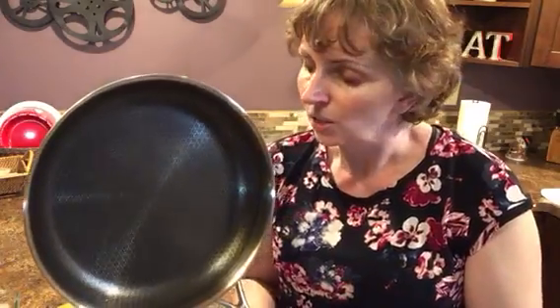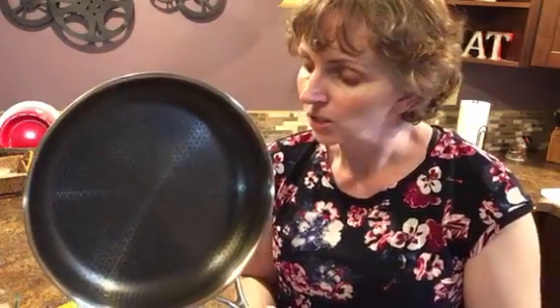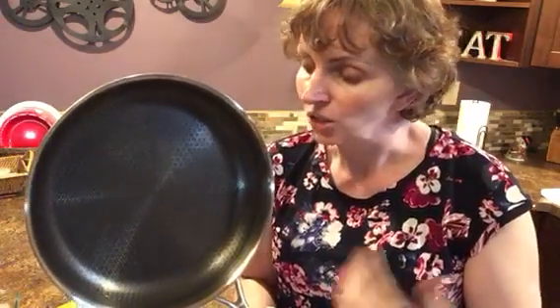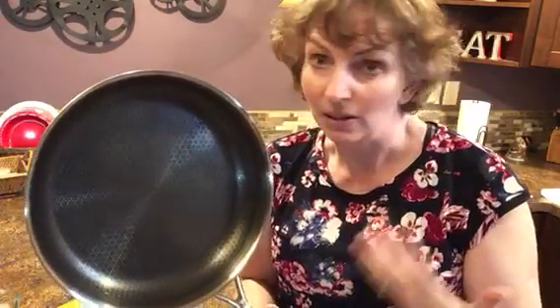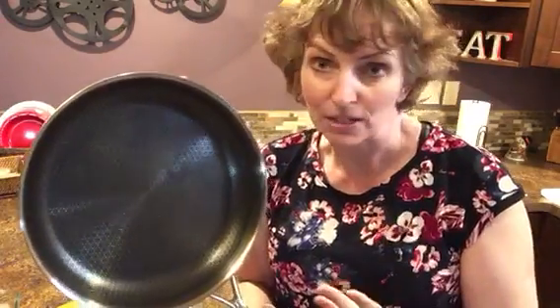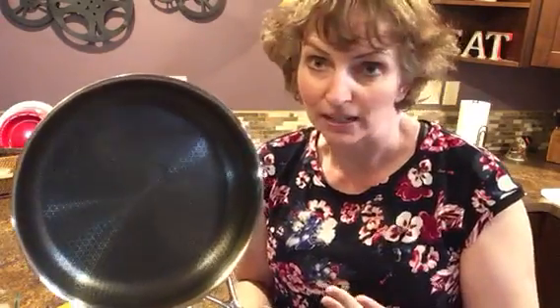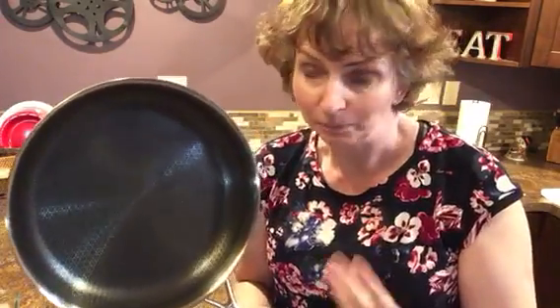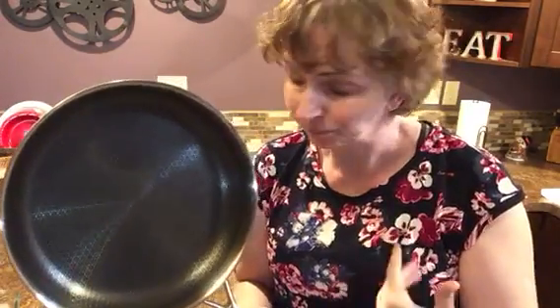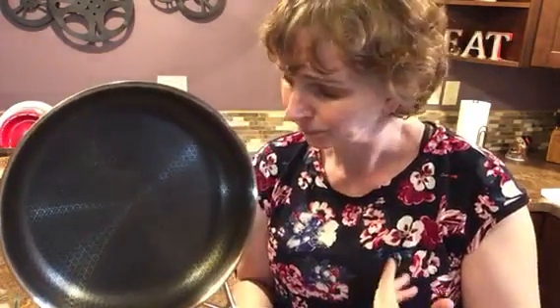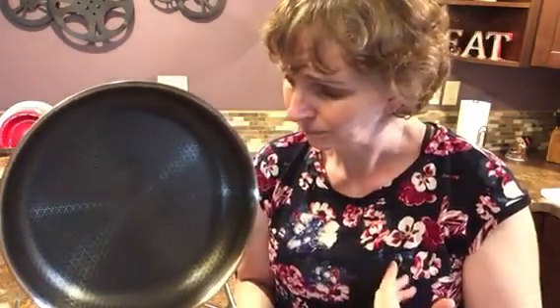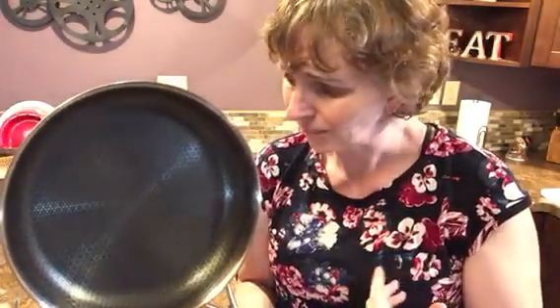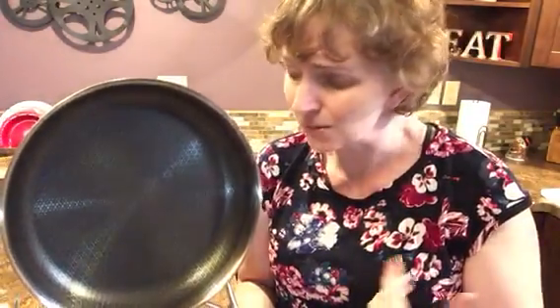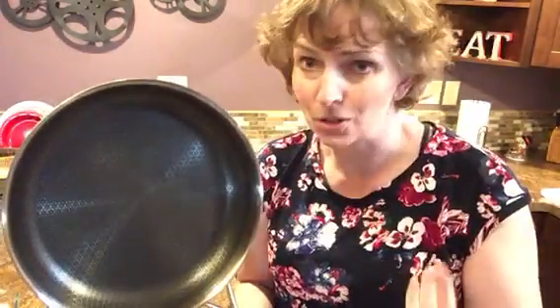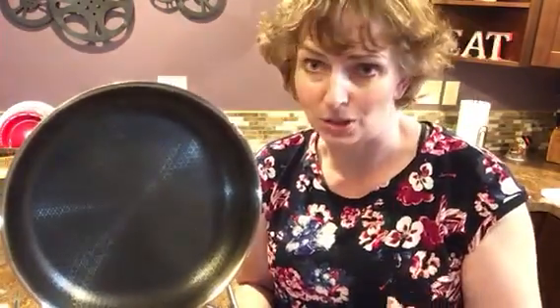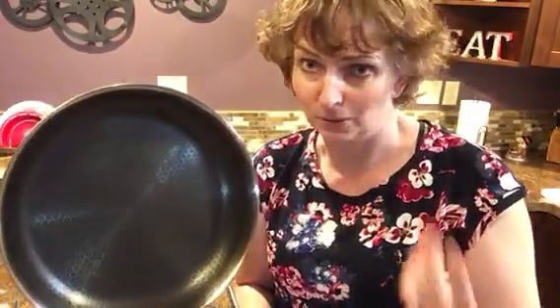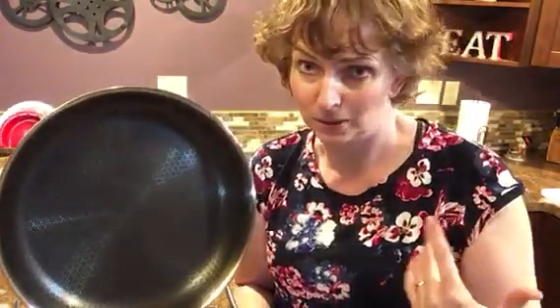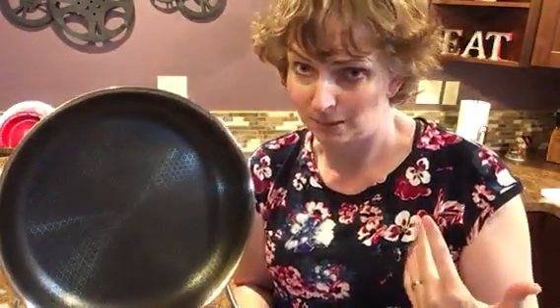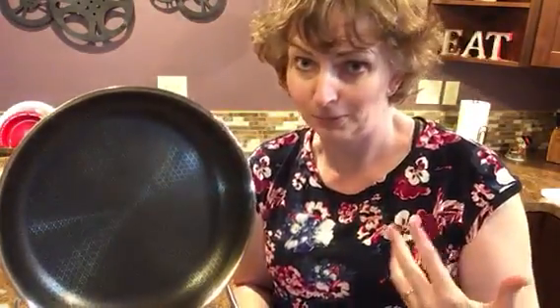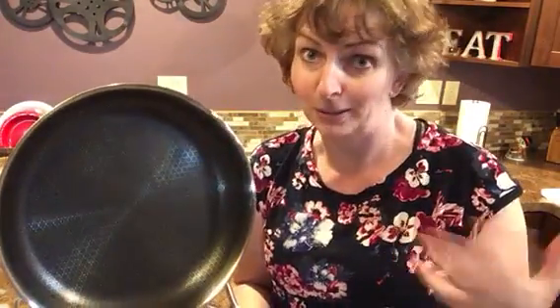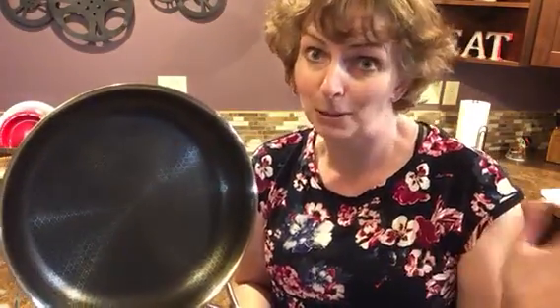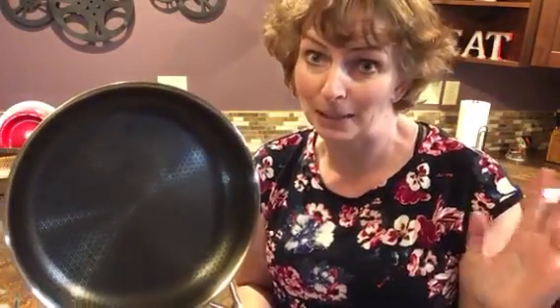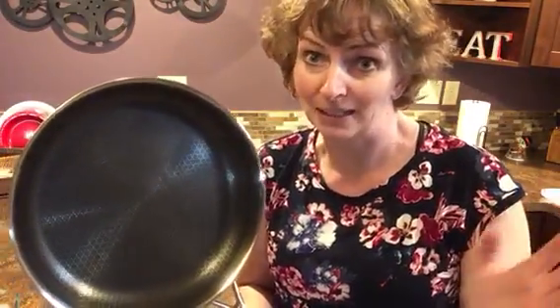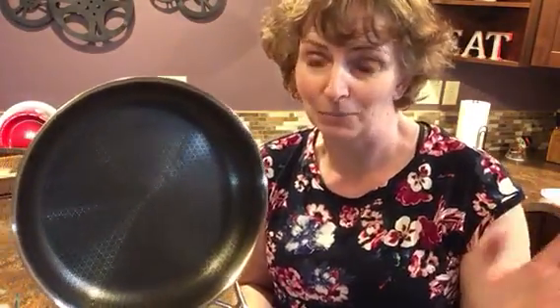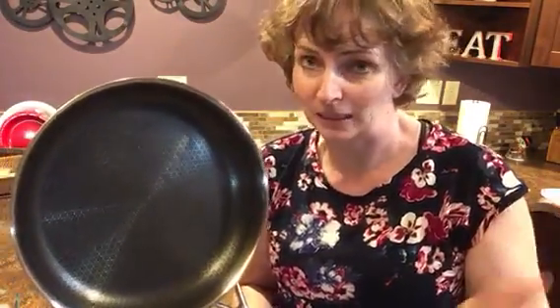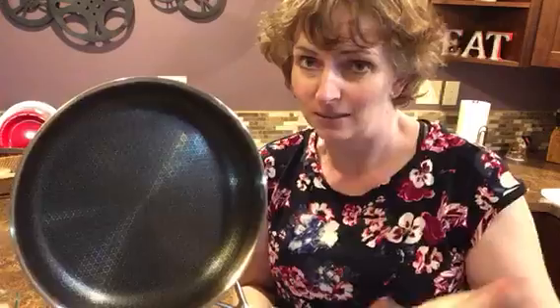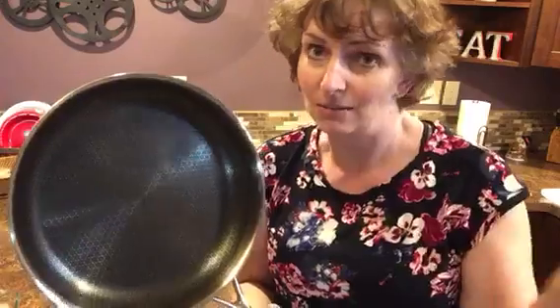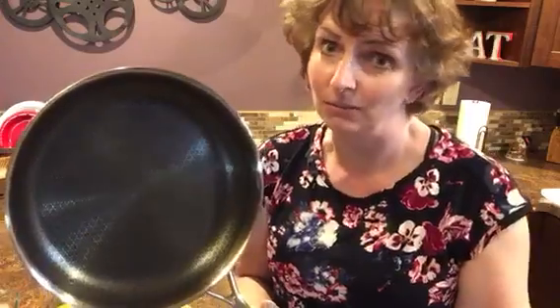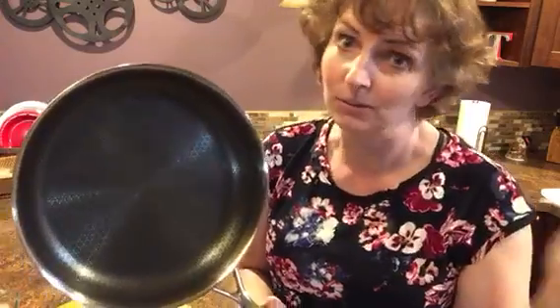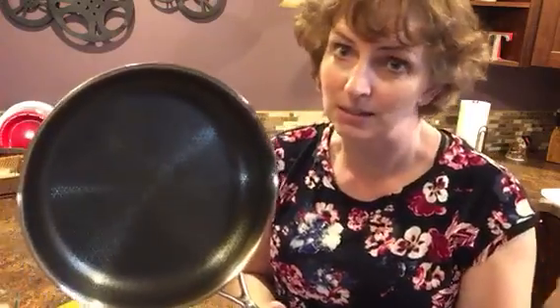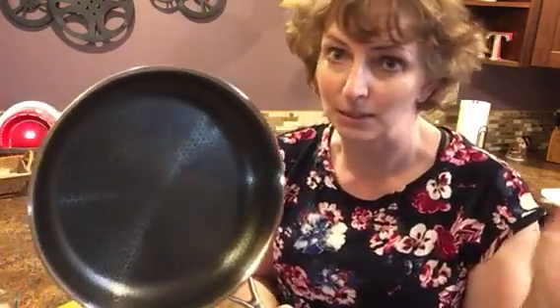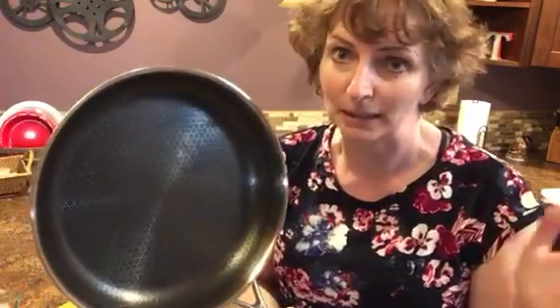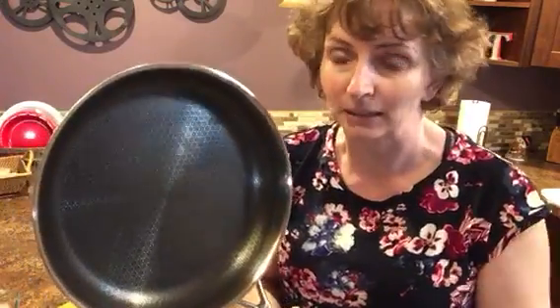So to show it off today, I'm just going to do something really simple. We're going to make bacon because, you know, who doesn't like bacon?